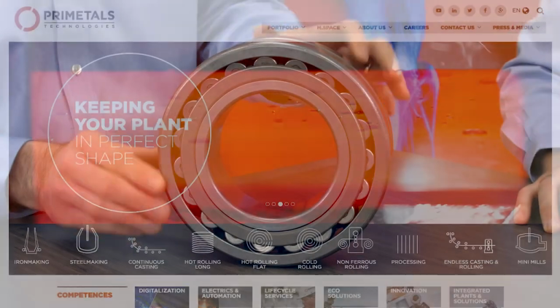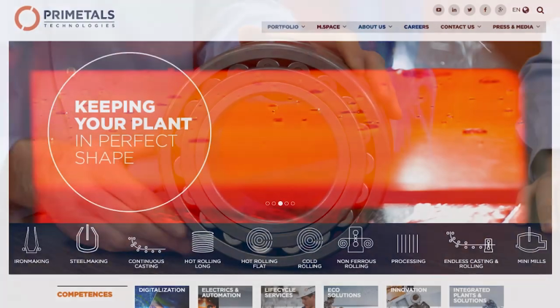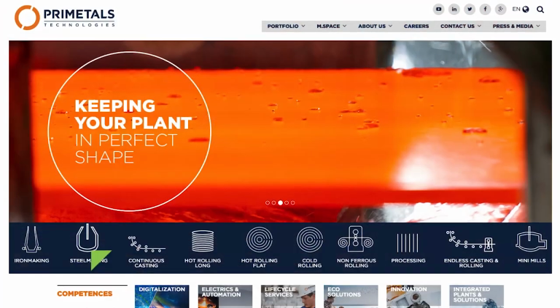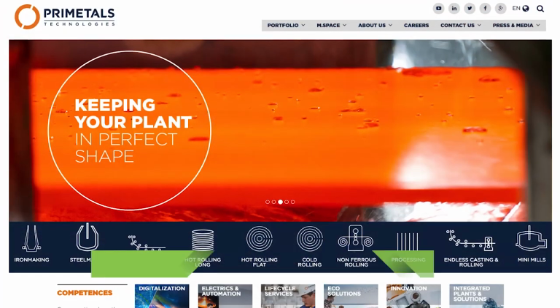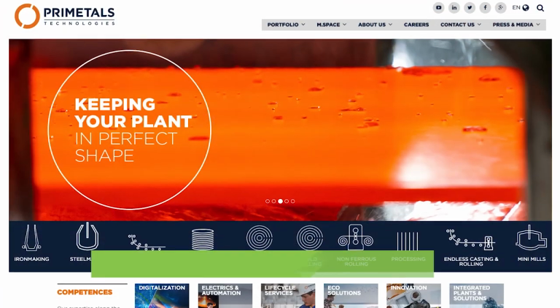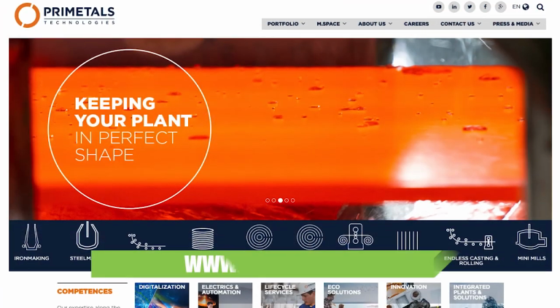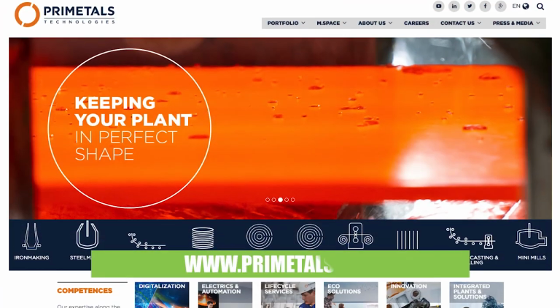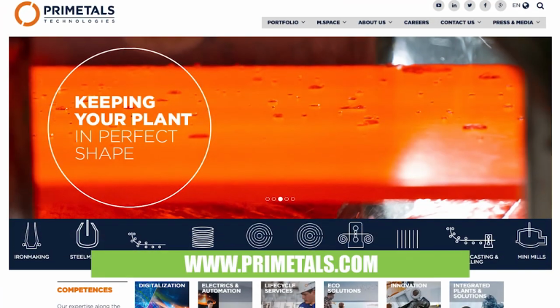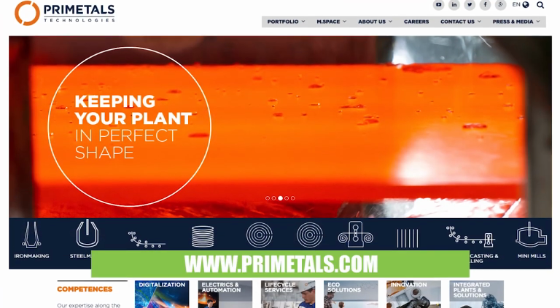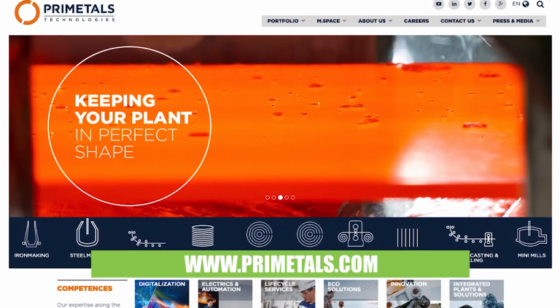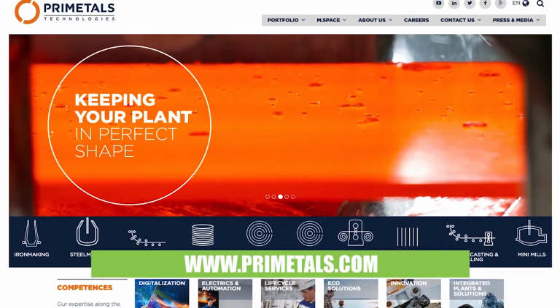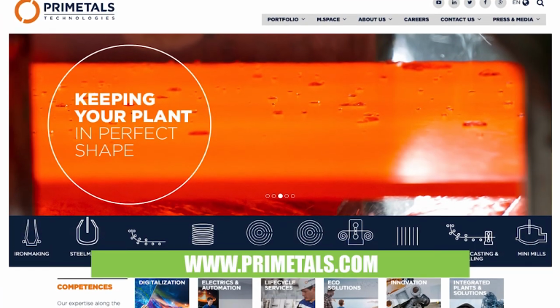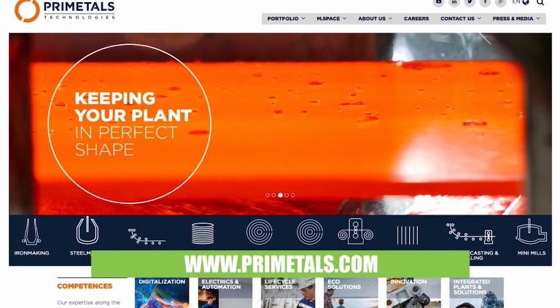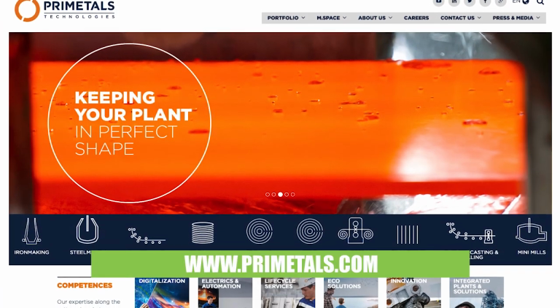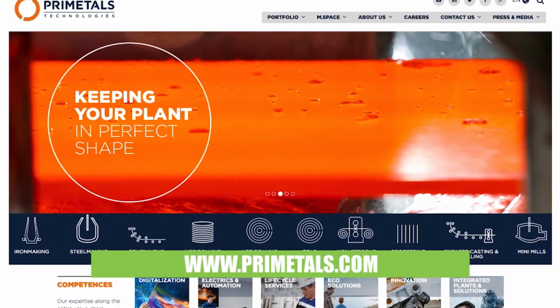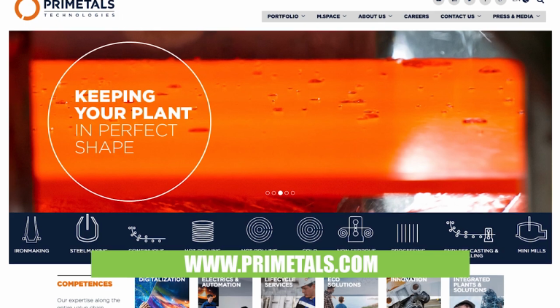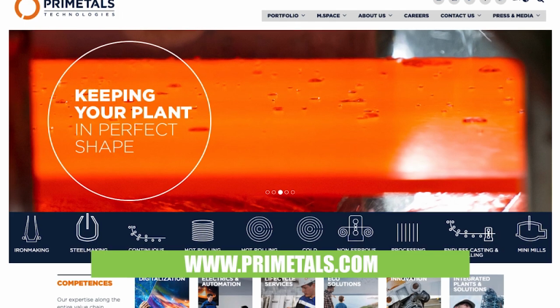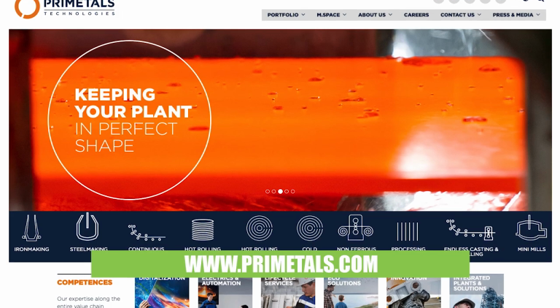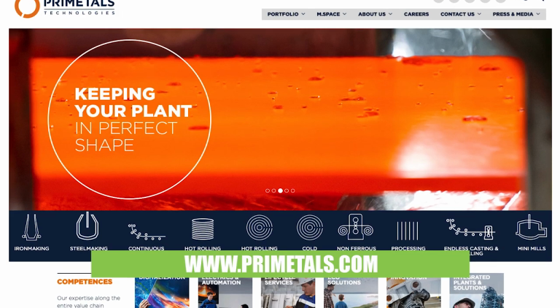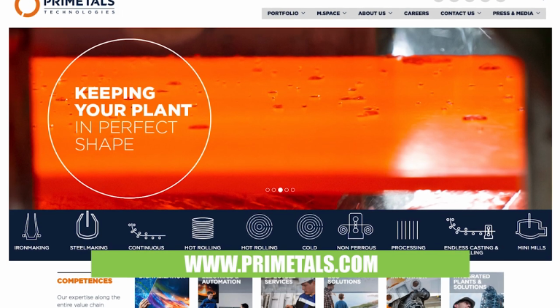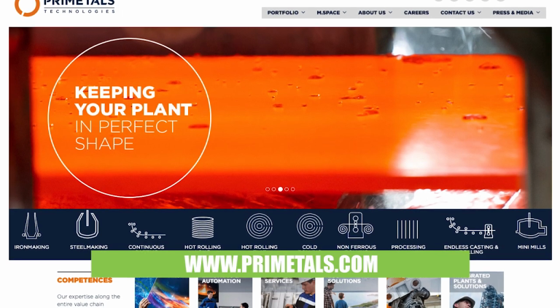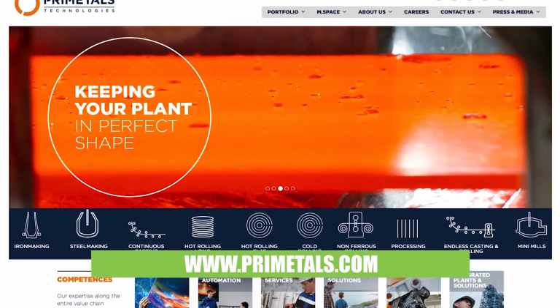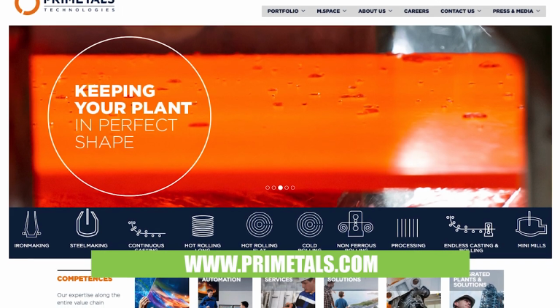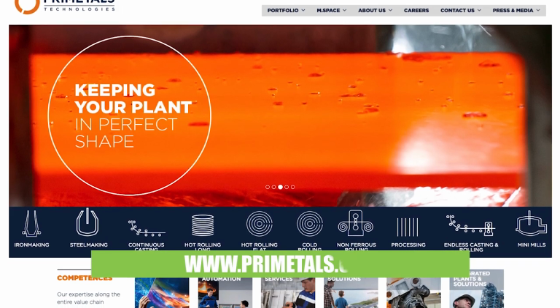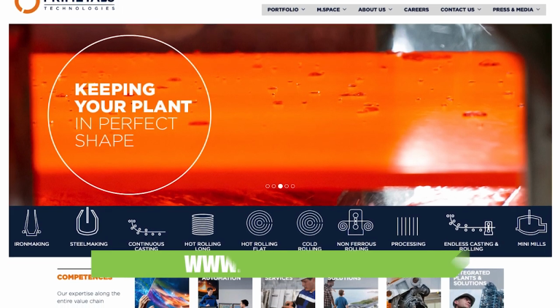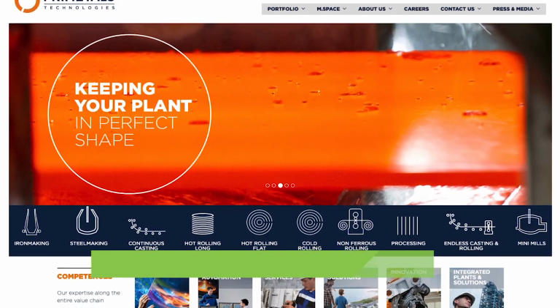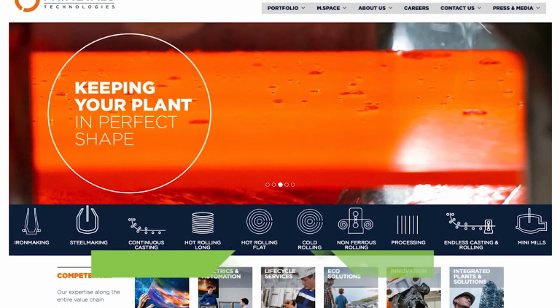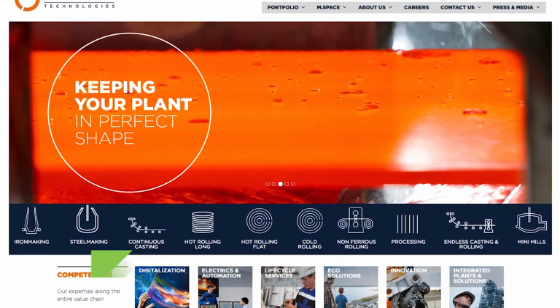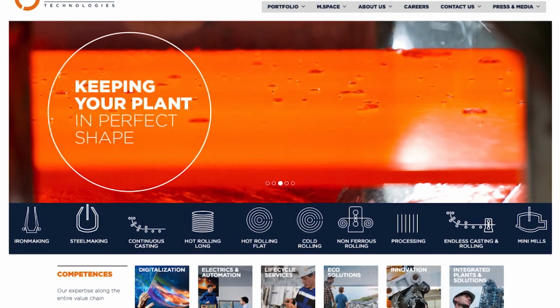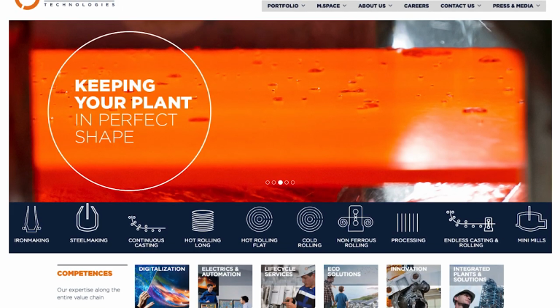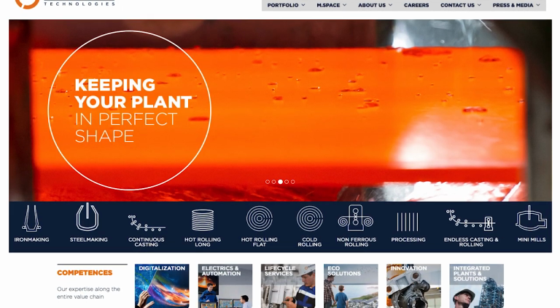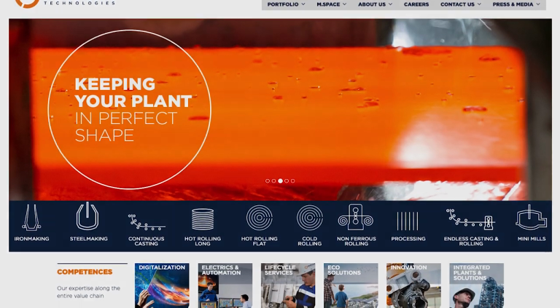Well, thank you so much. Can you tell everybody where they can find out a little bit more about Prime Metals Technologies? At primemetals.com. Thanks for watching.